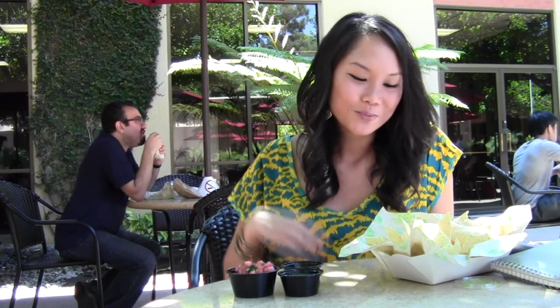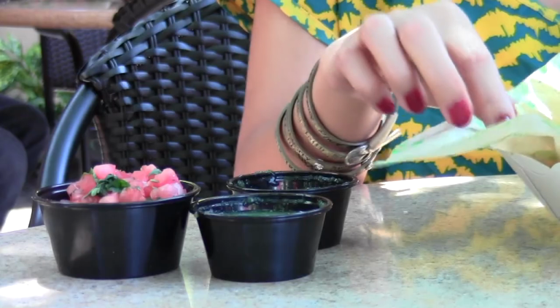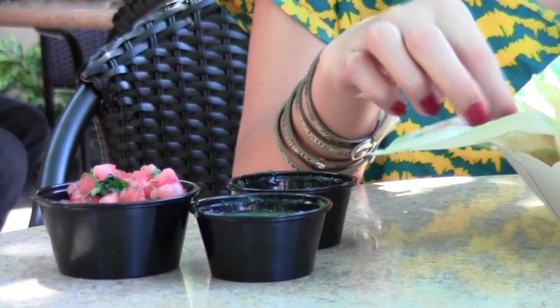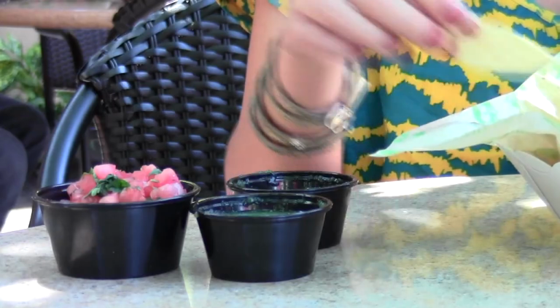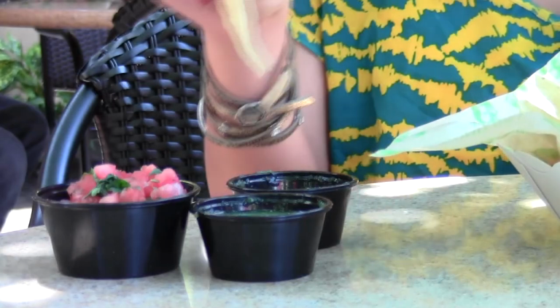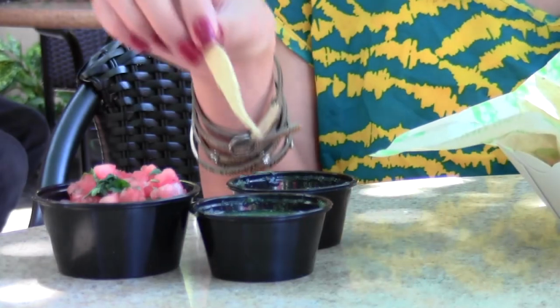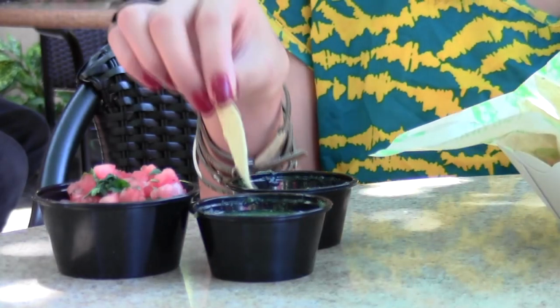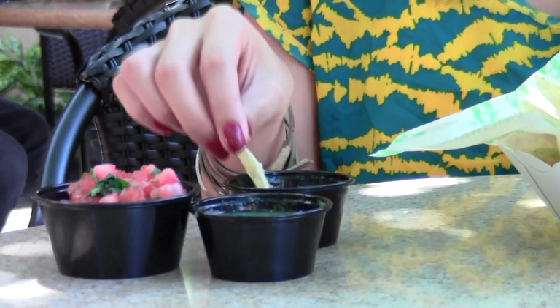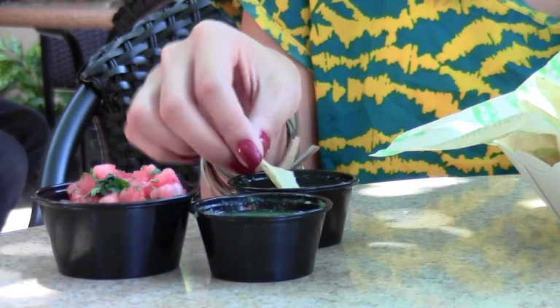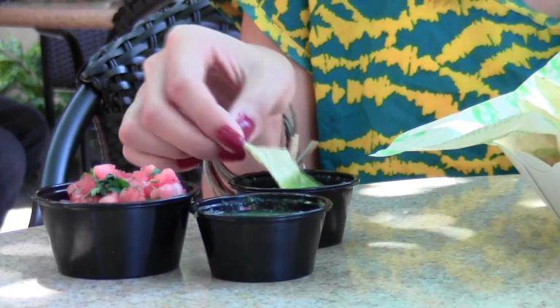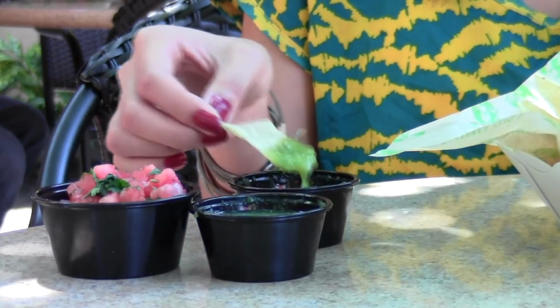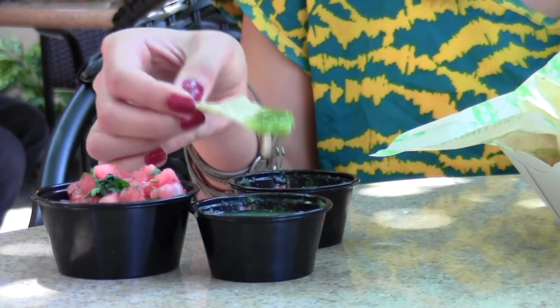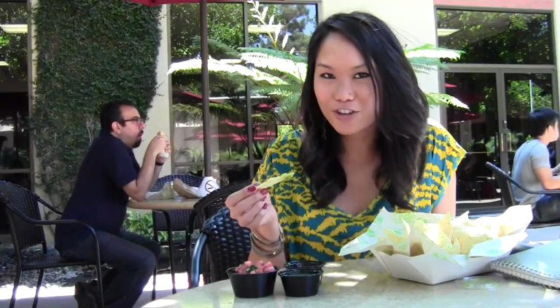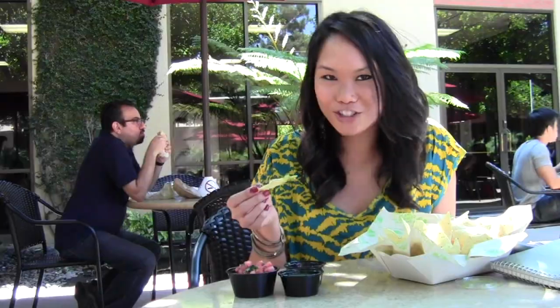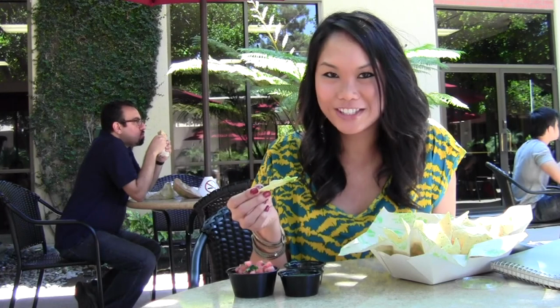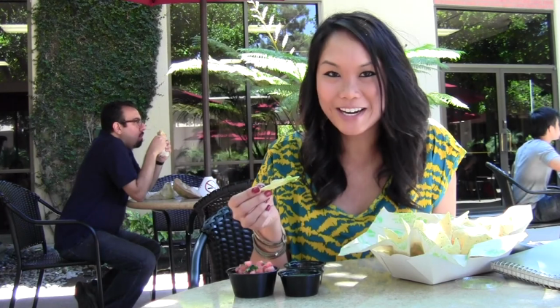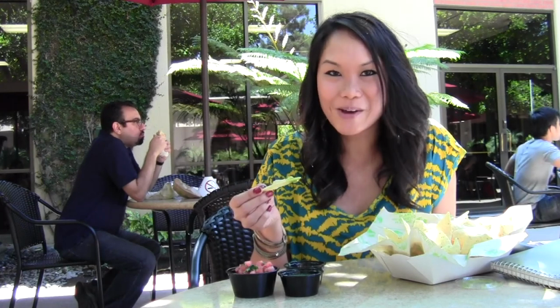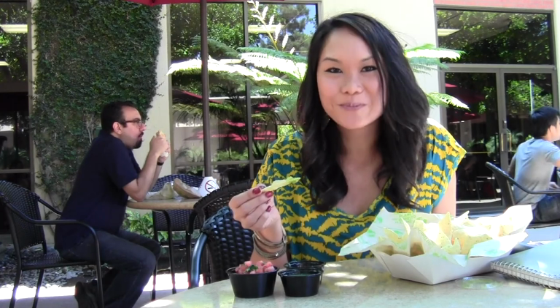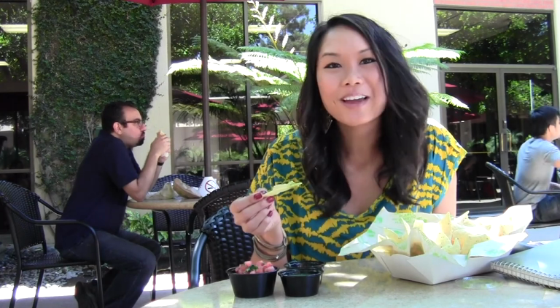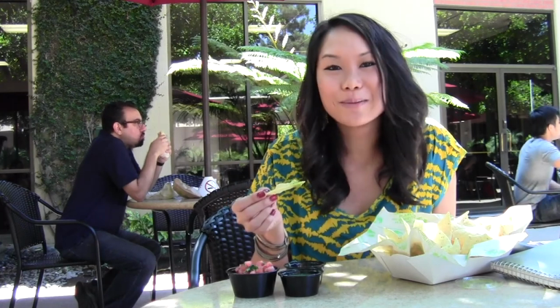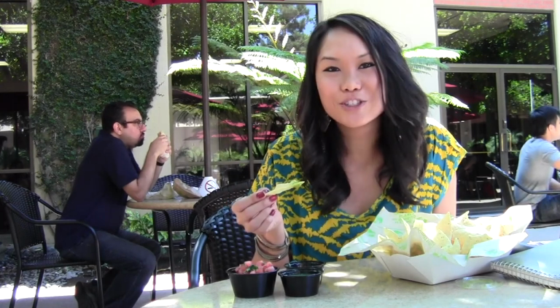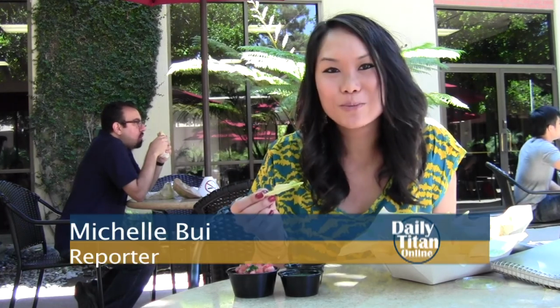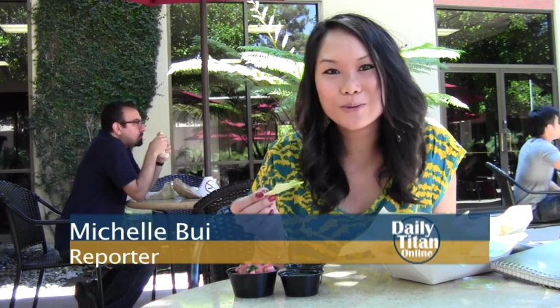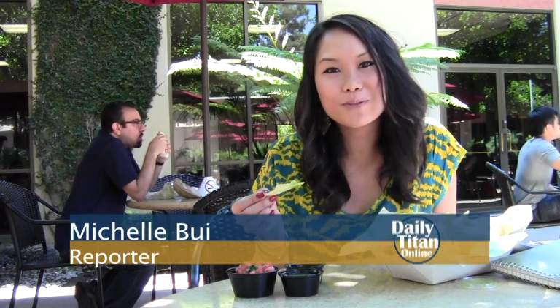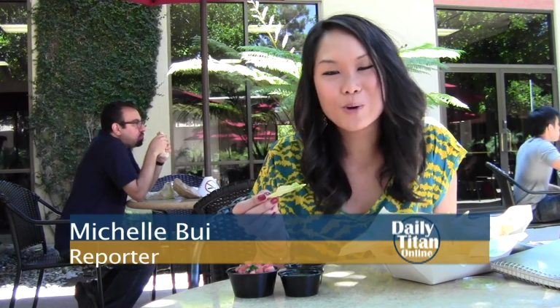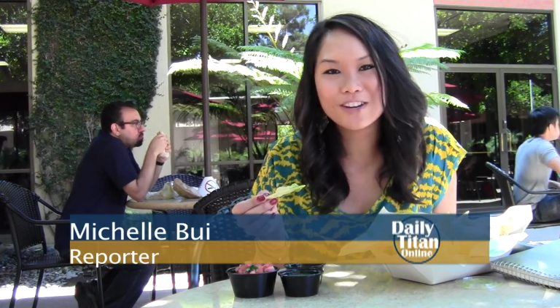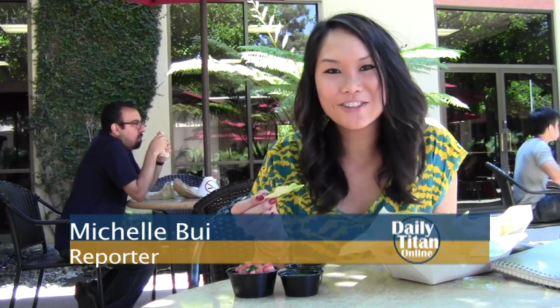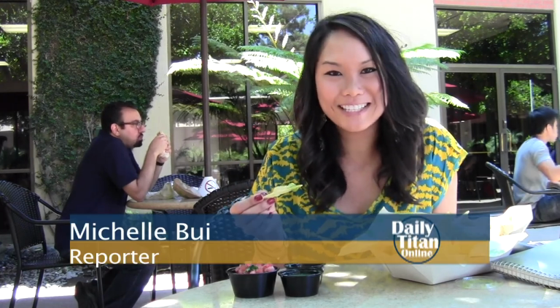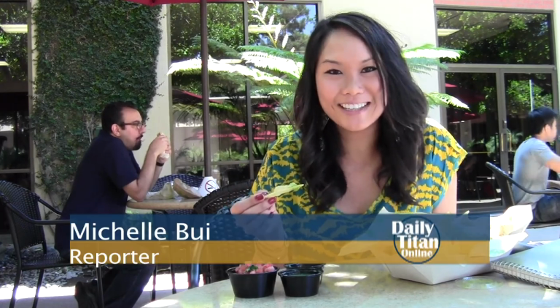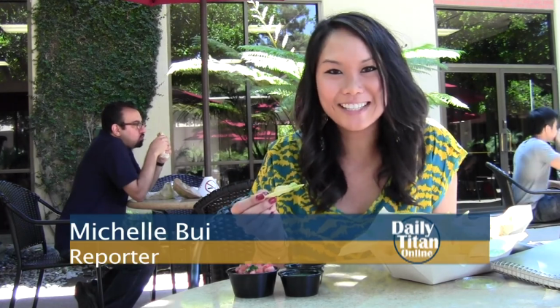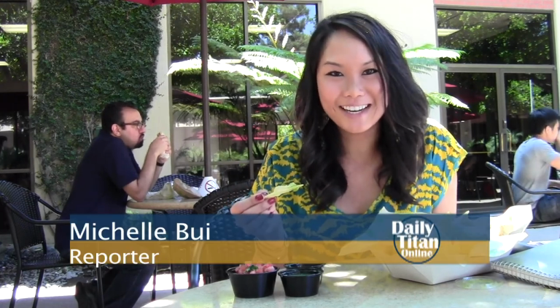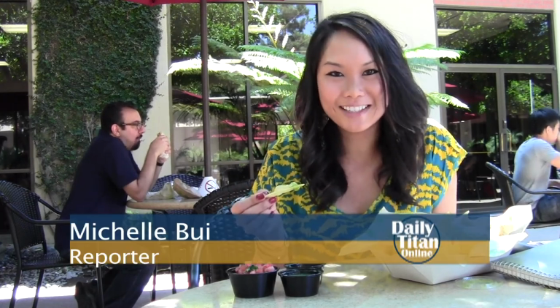With fresh salsa like this, how could you say no? I'm Michelle Bowie reporting for The Daily Titan.